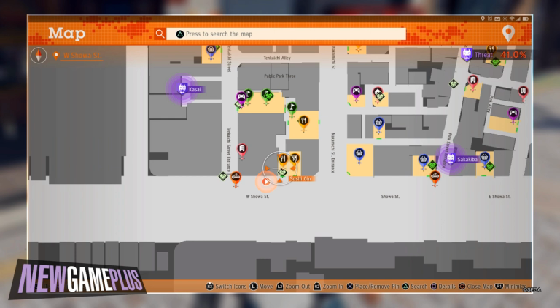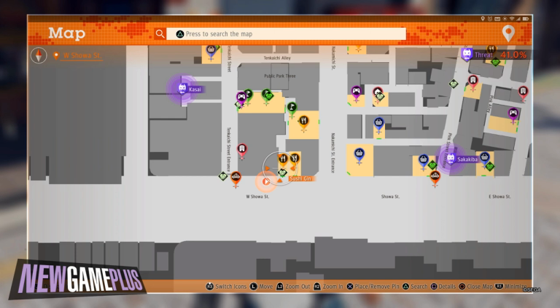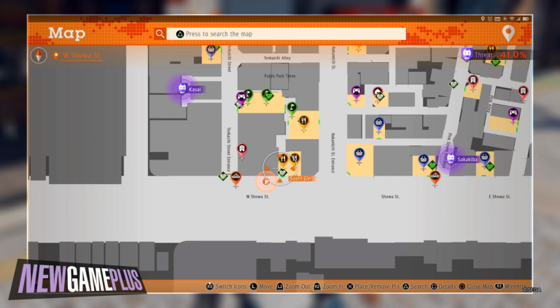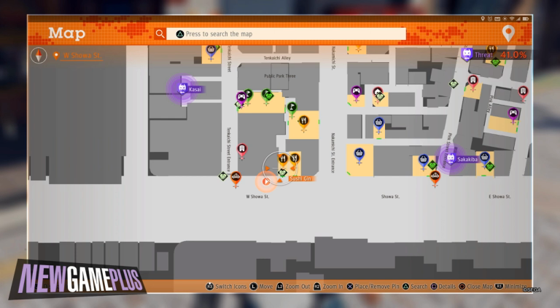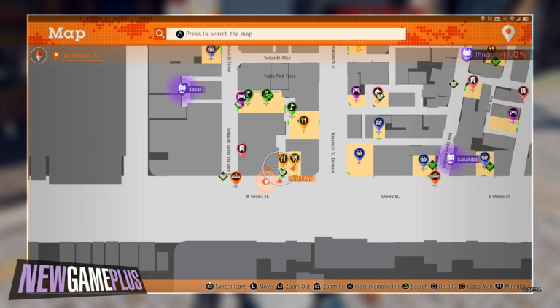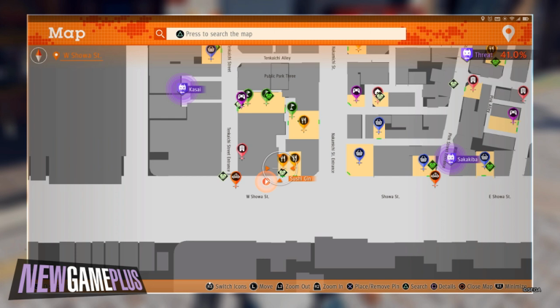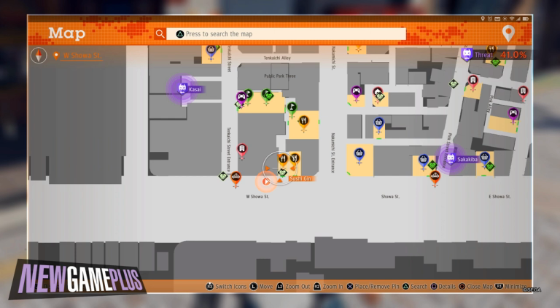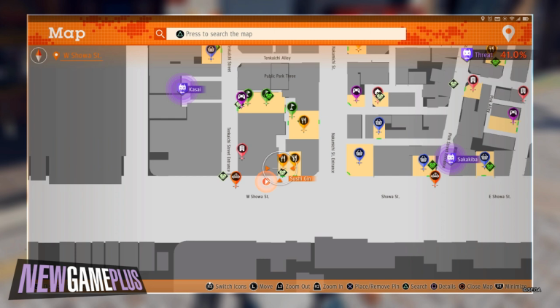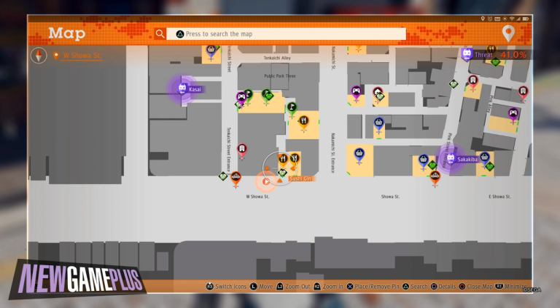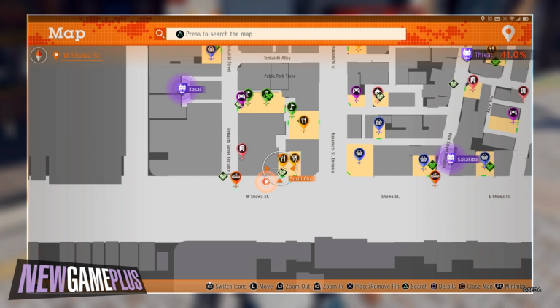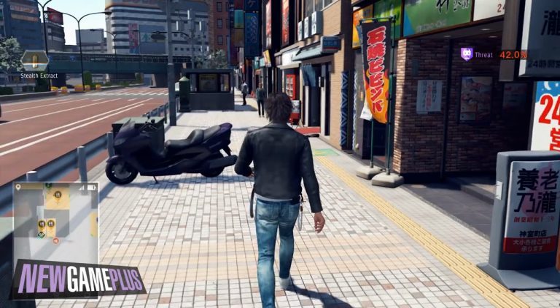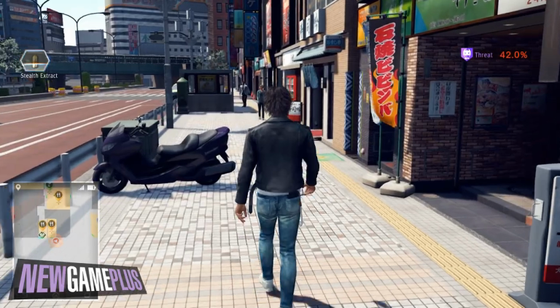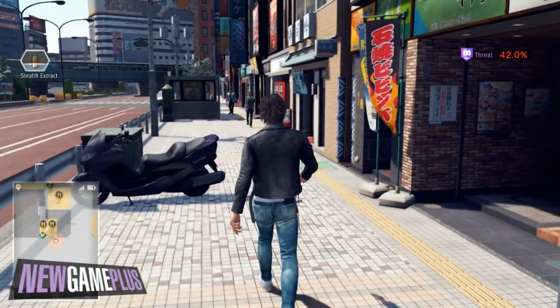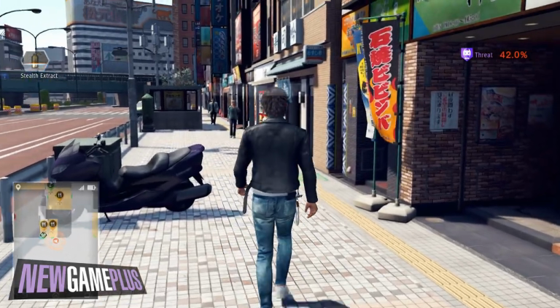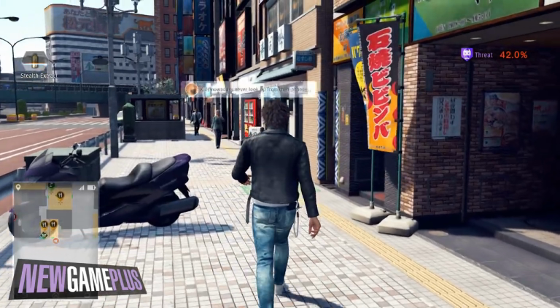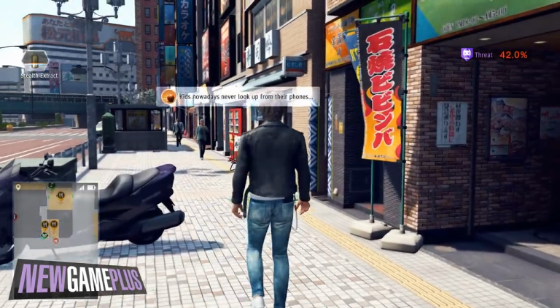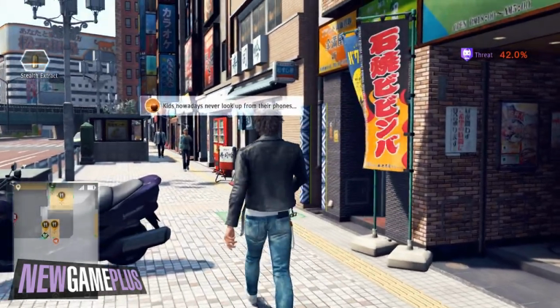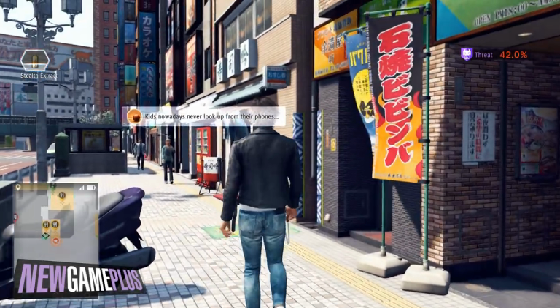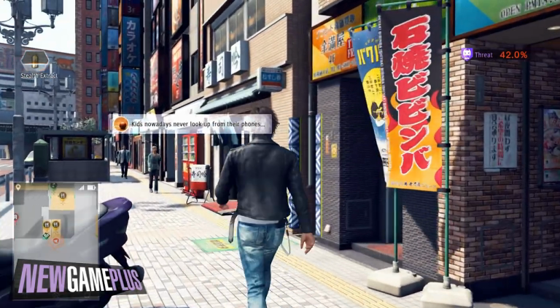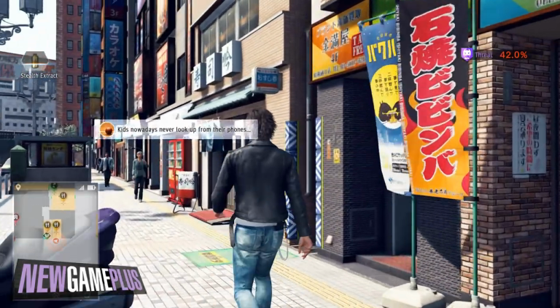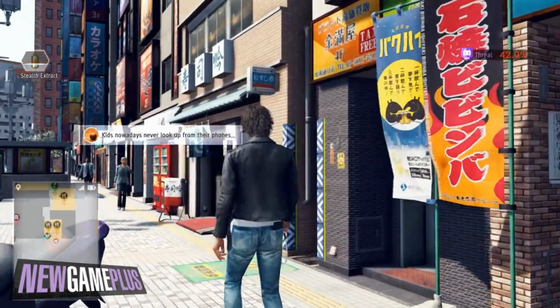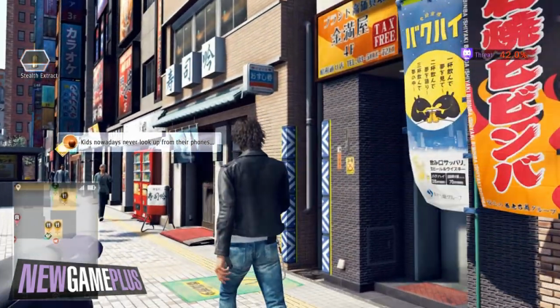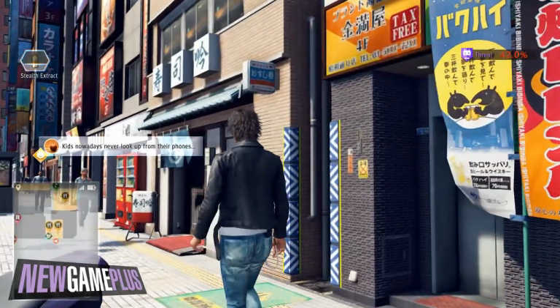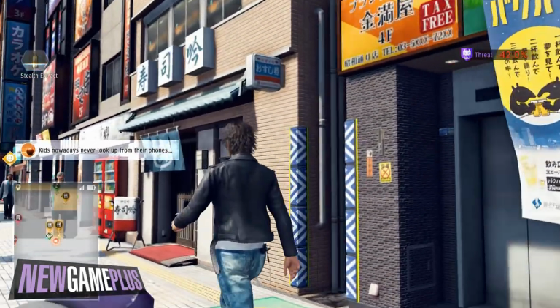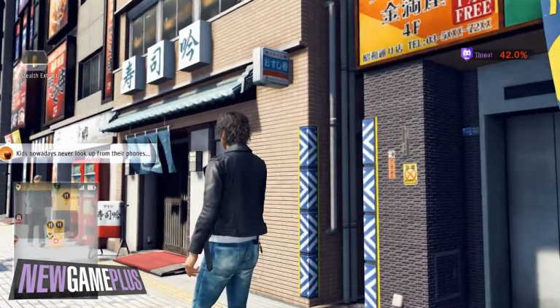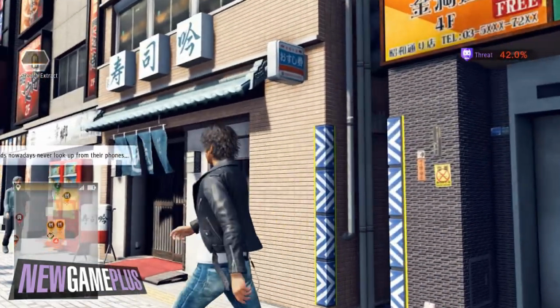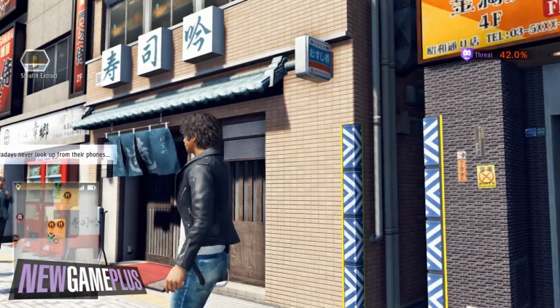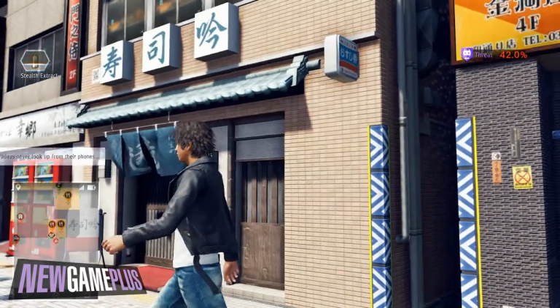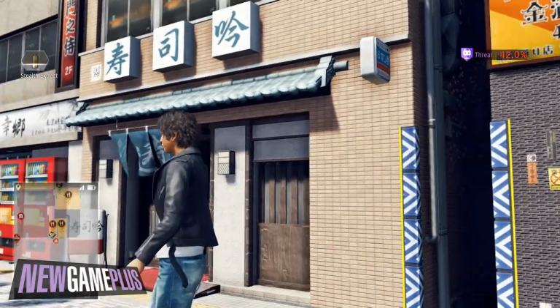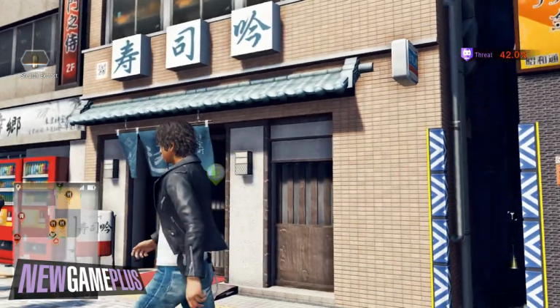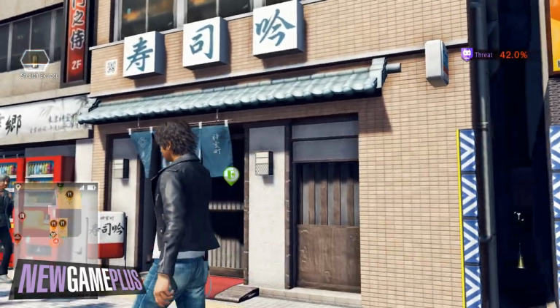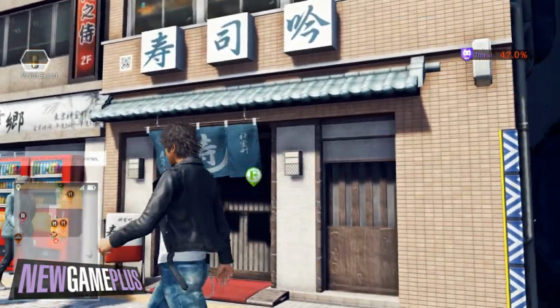For the ninth code, head to Sushi Jin. The code should be slightly to the left of the store's sign.